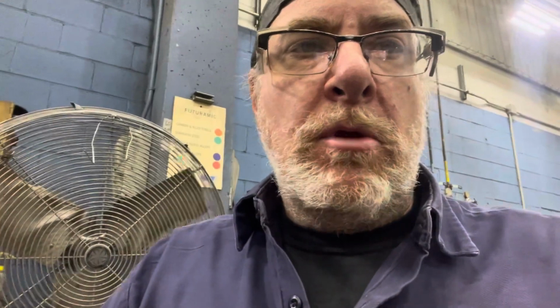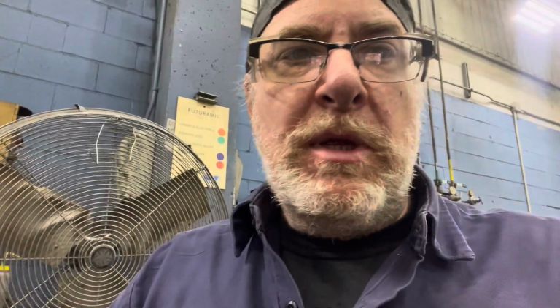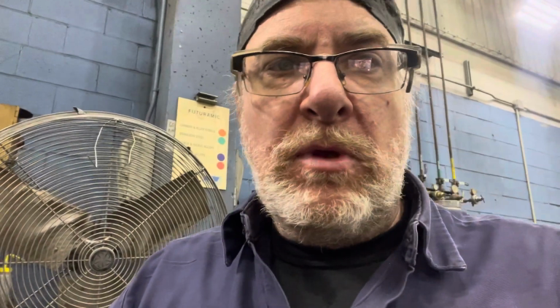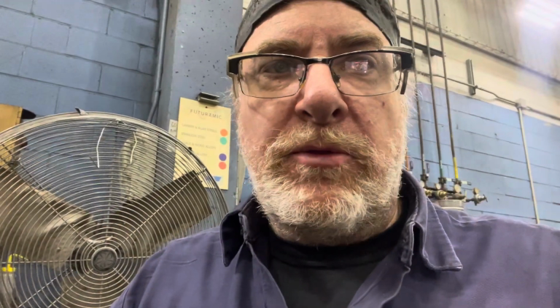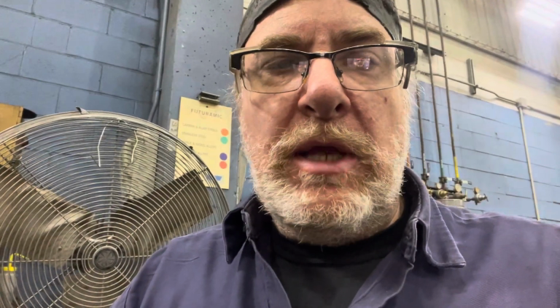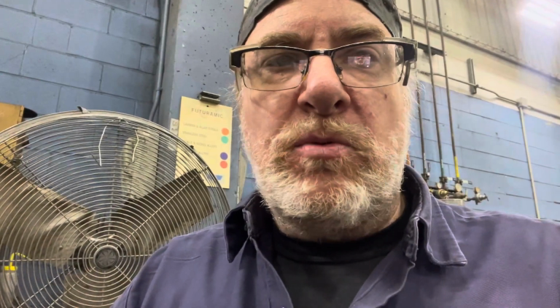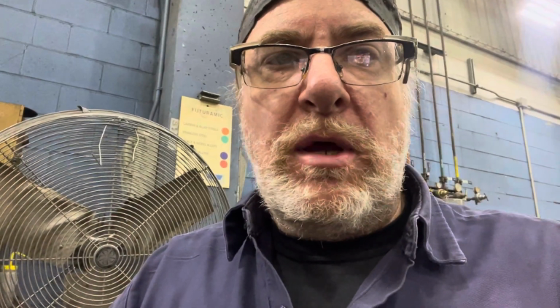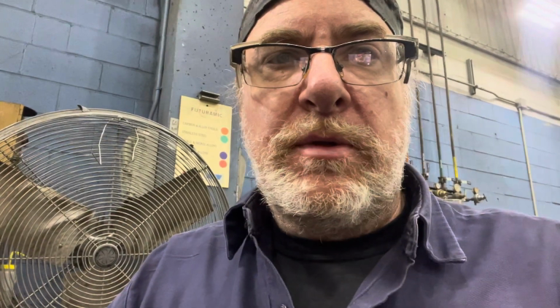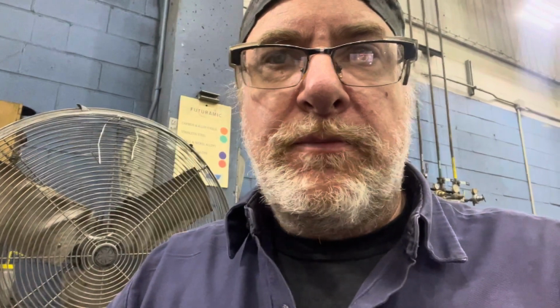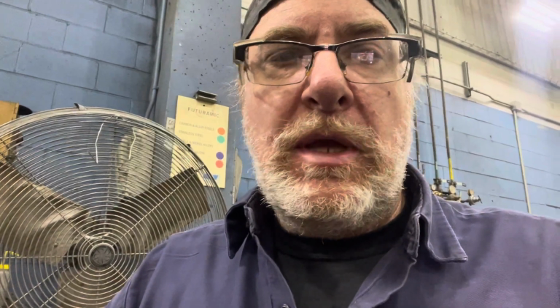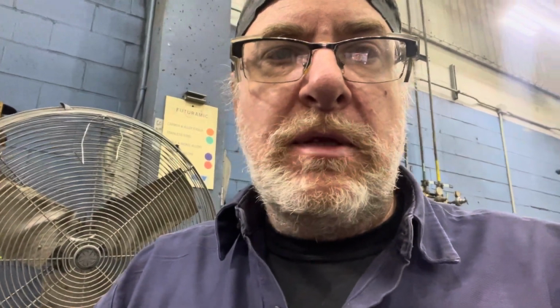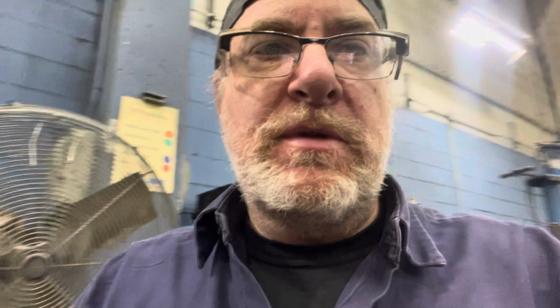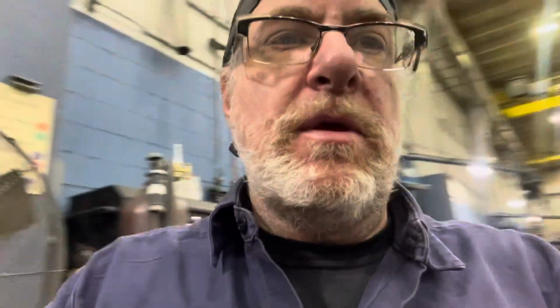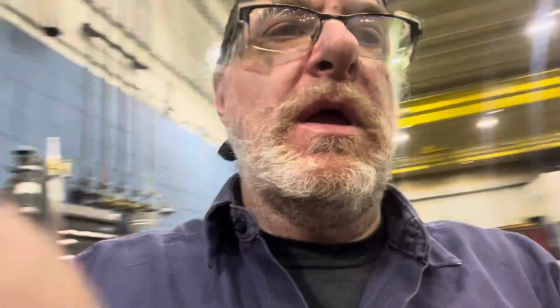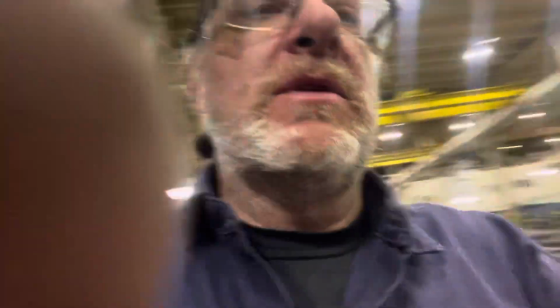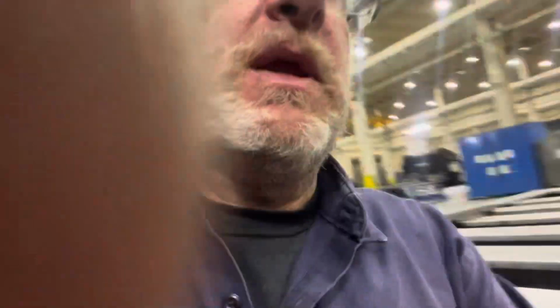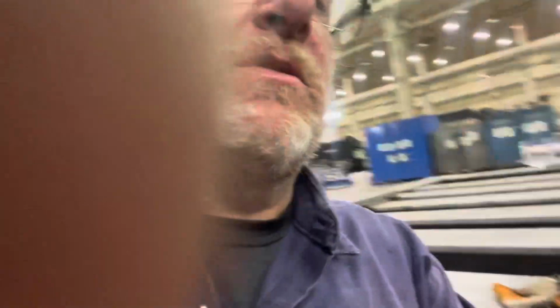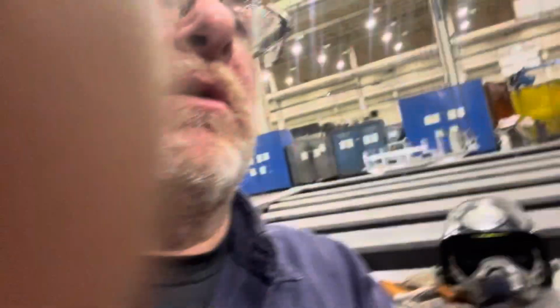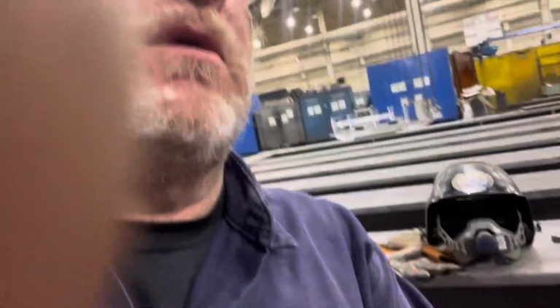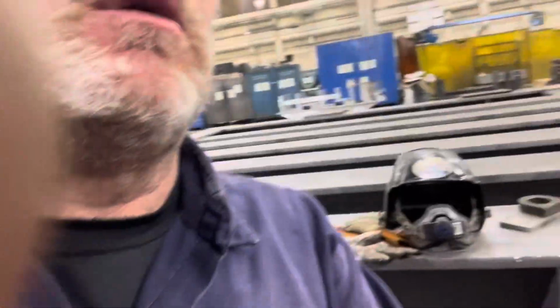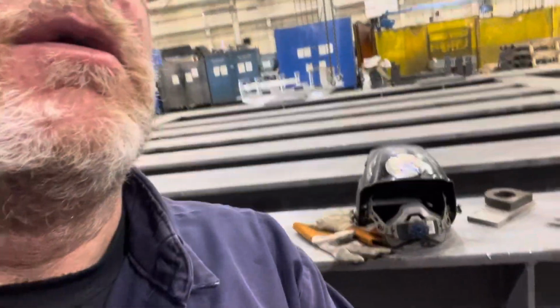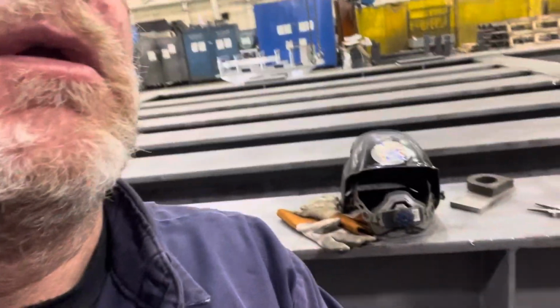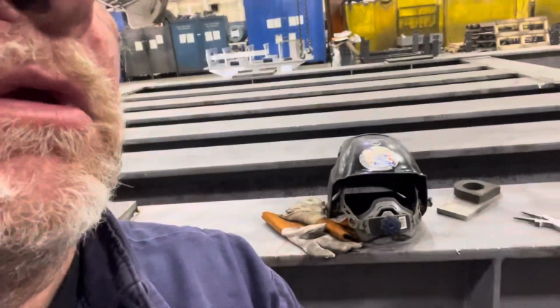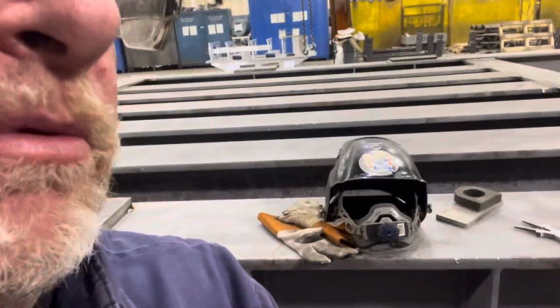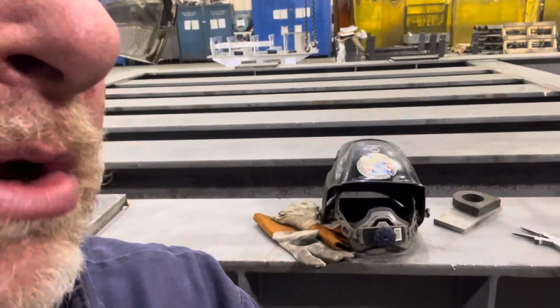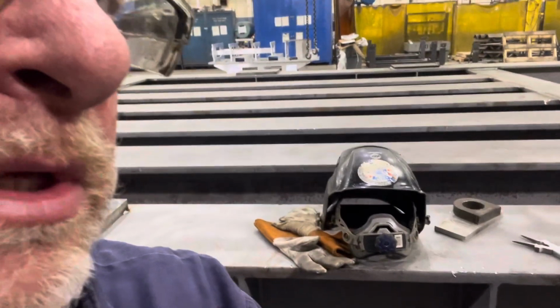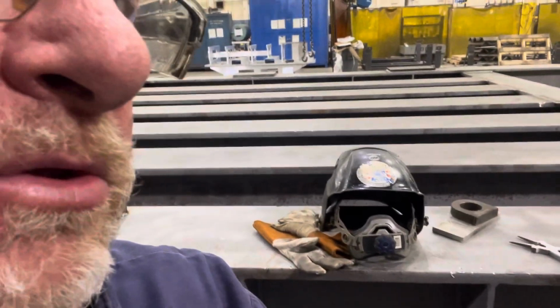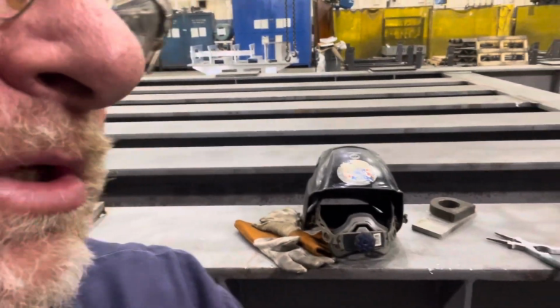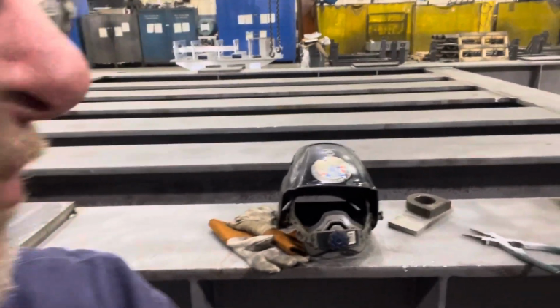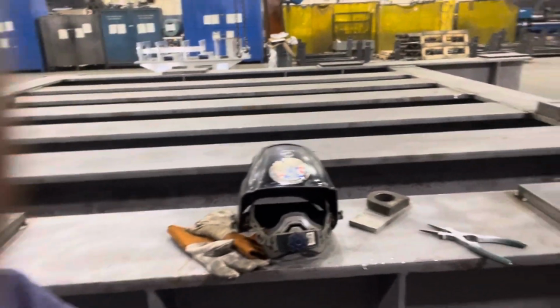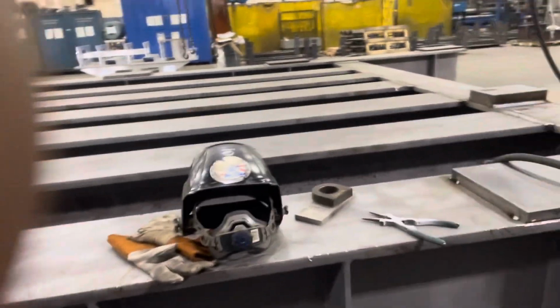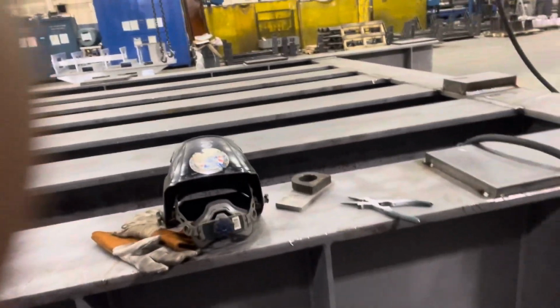I'm going to be doing a 3/8 weld on this base here for Boeing — 22,000 pounds.